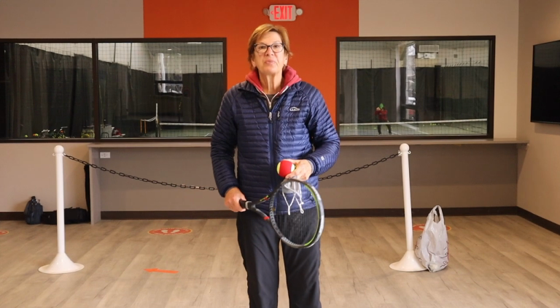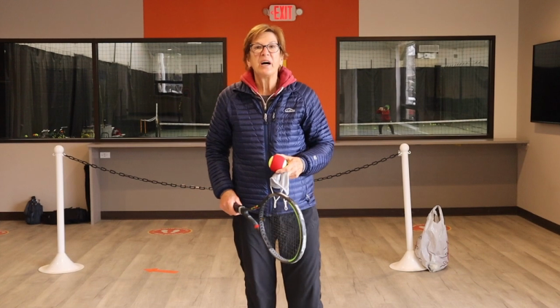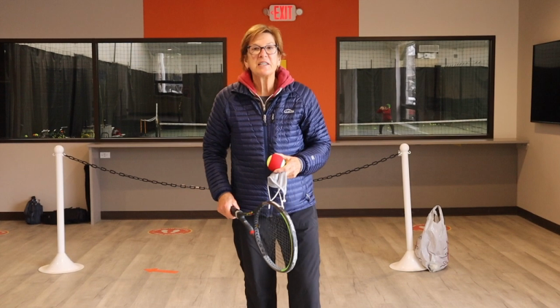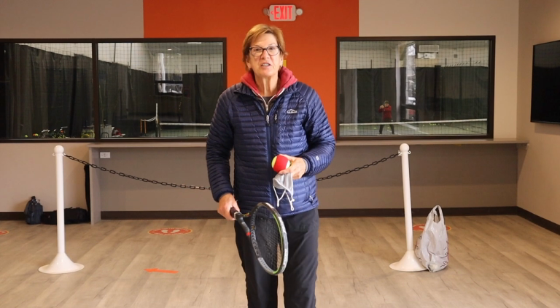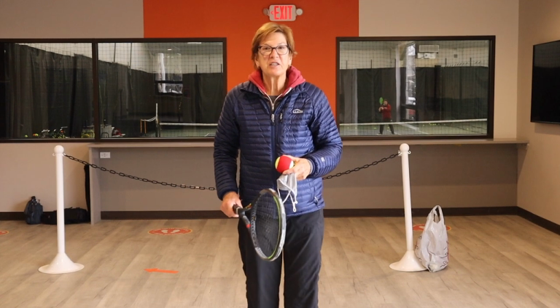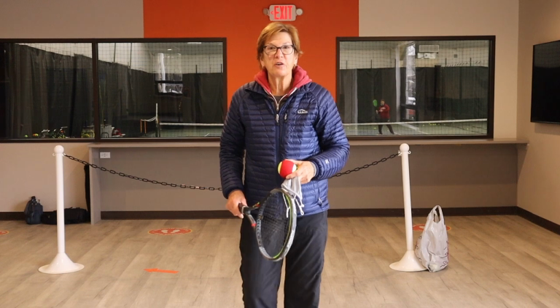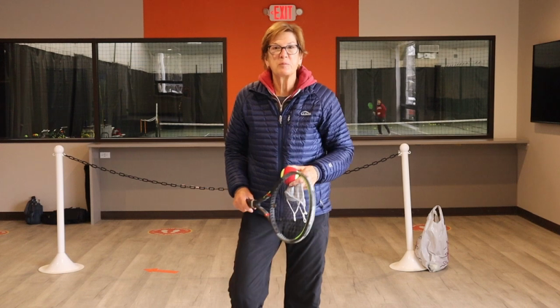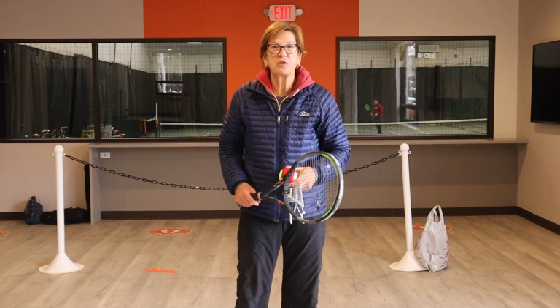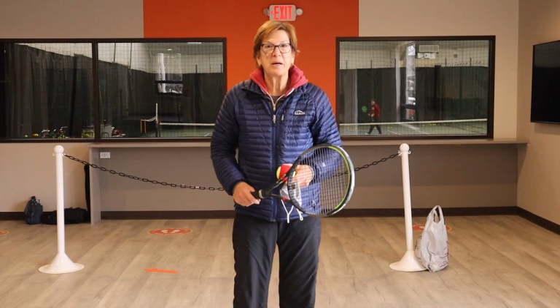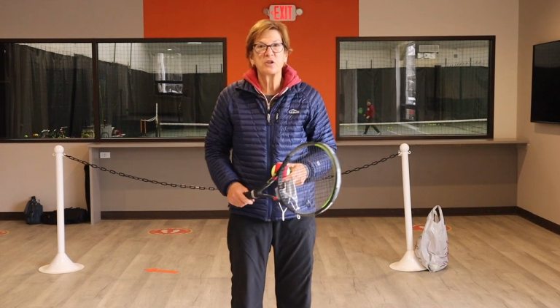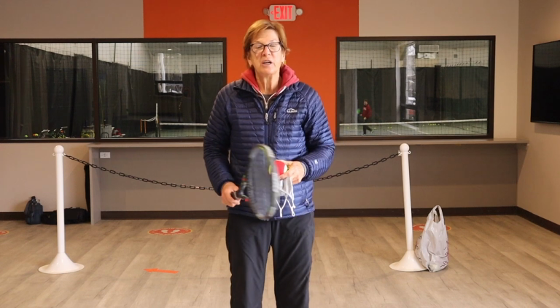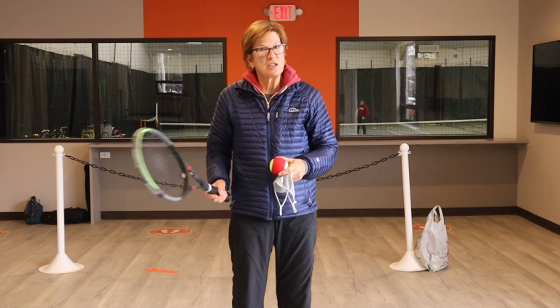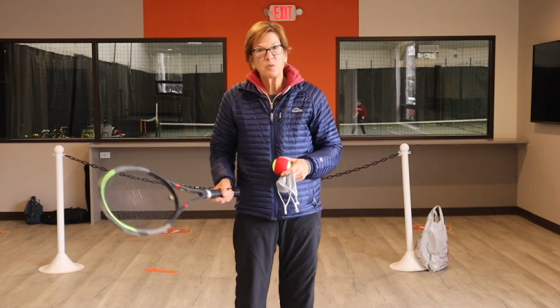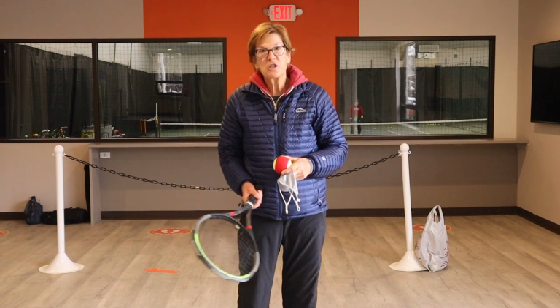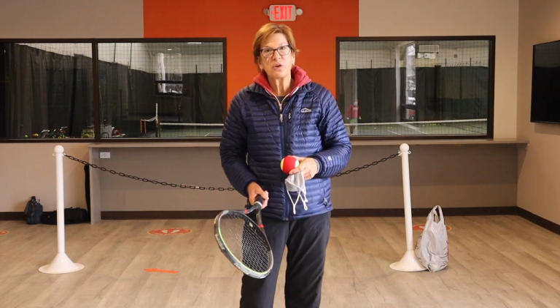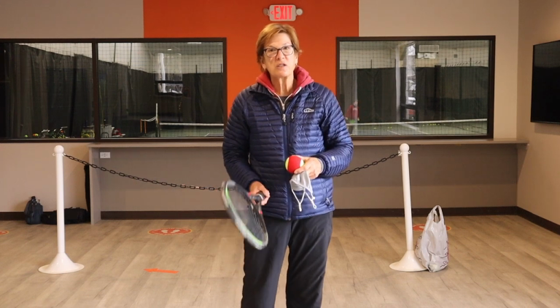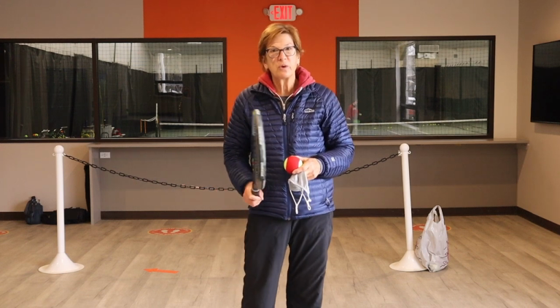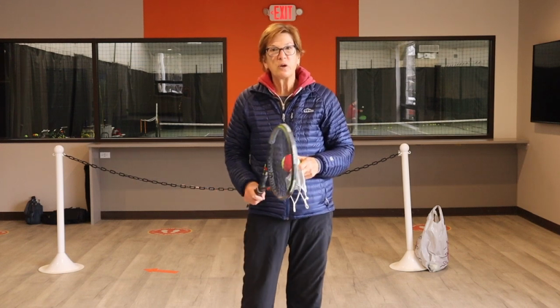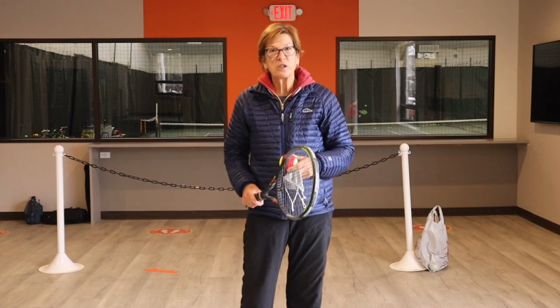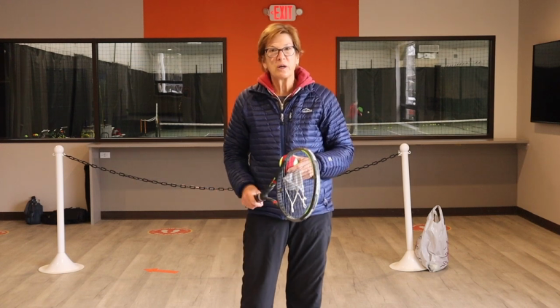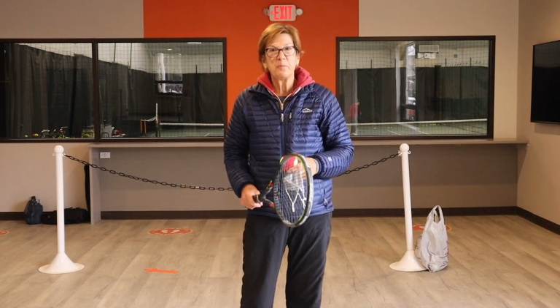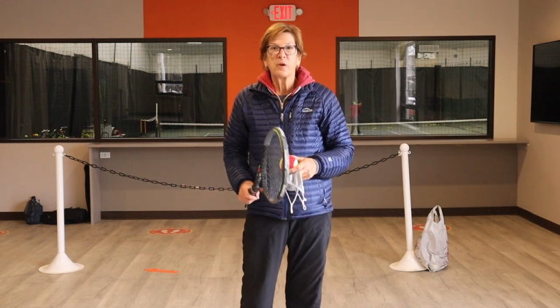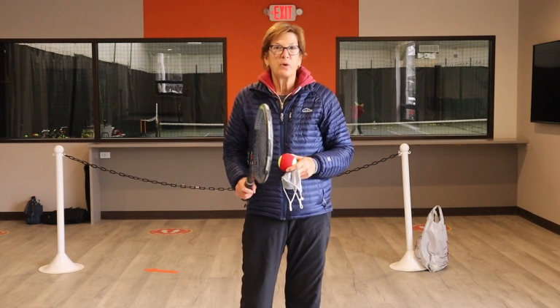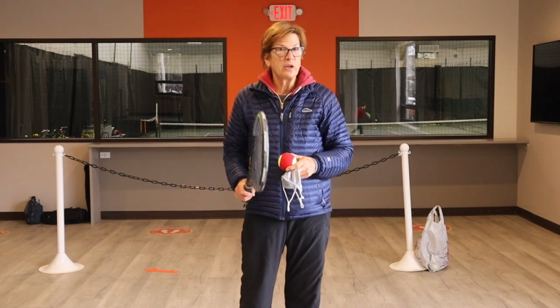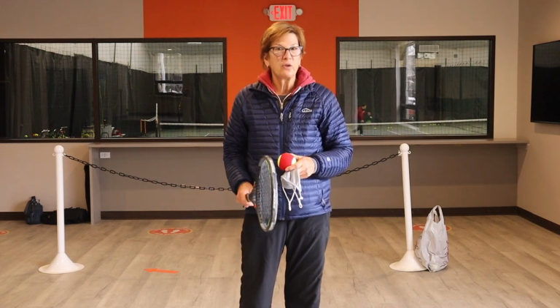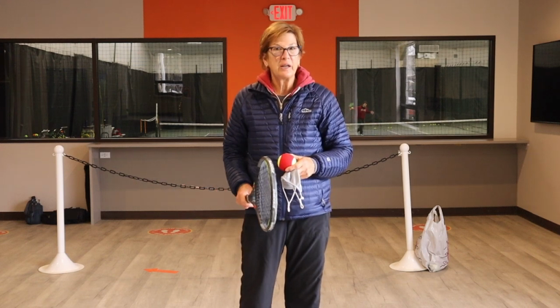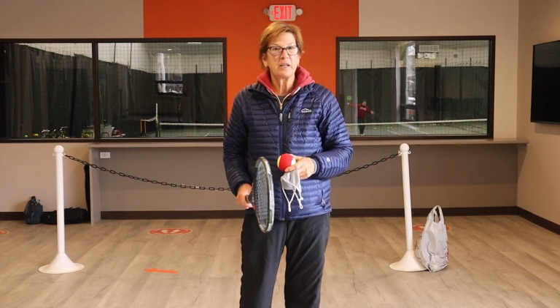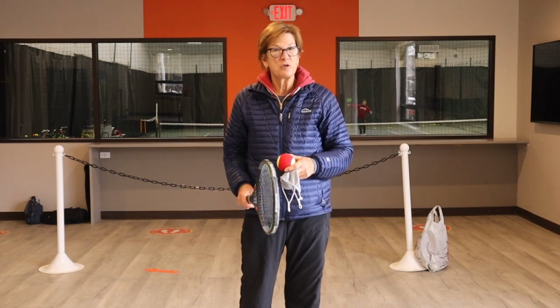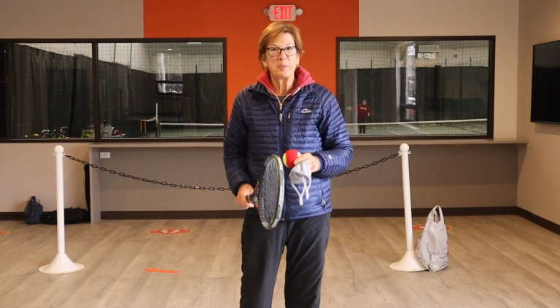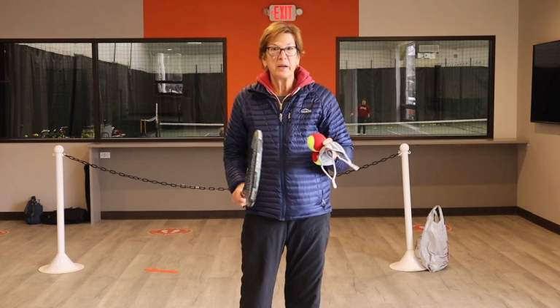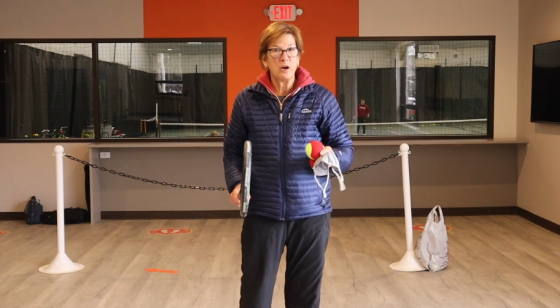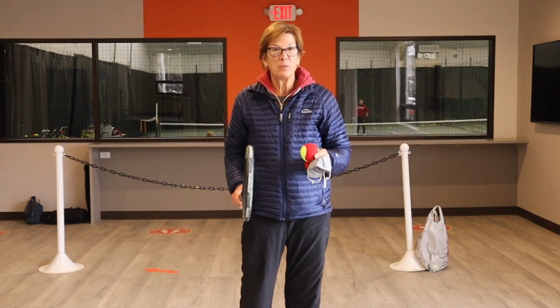Hi, Lisa Dodson here from ServMaster. I just want to show you guys a really quick drill where you can learn how to hit underspin at home.